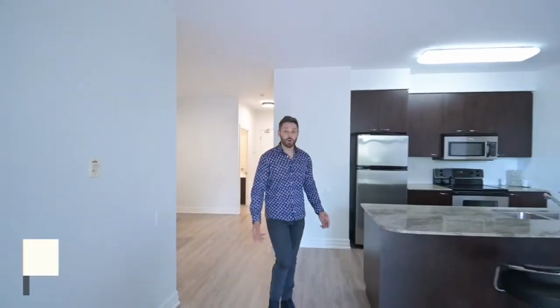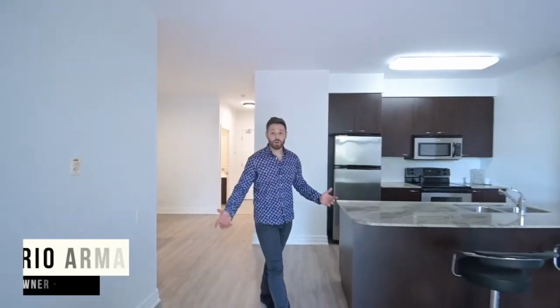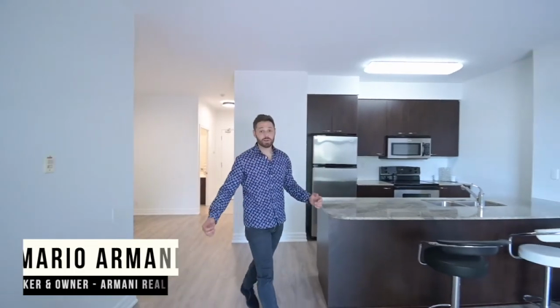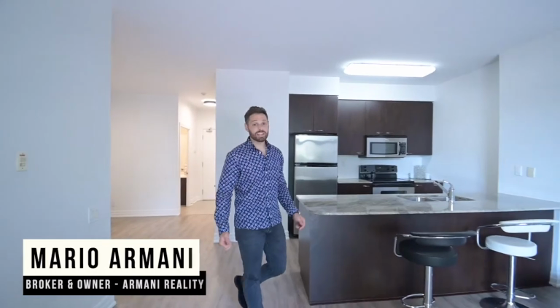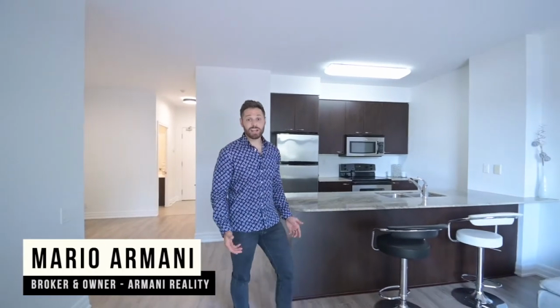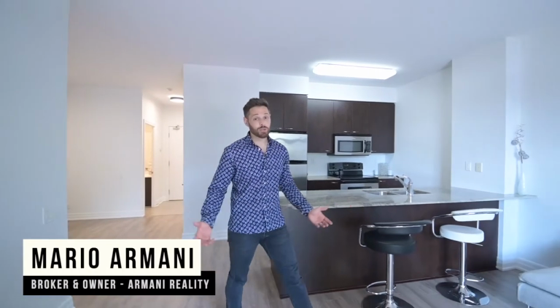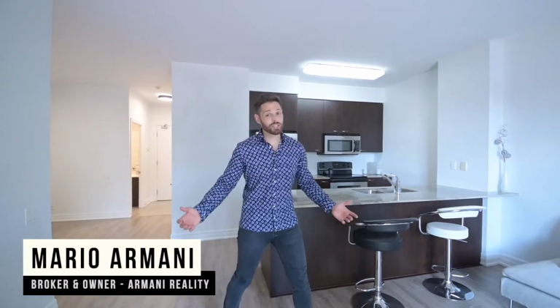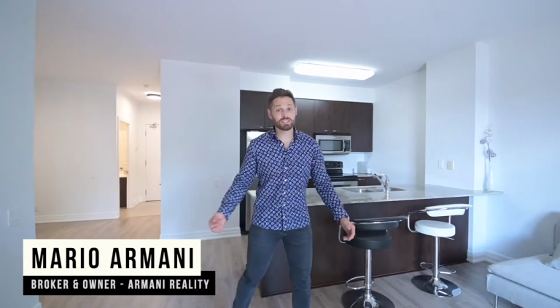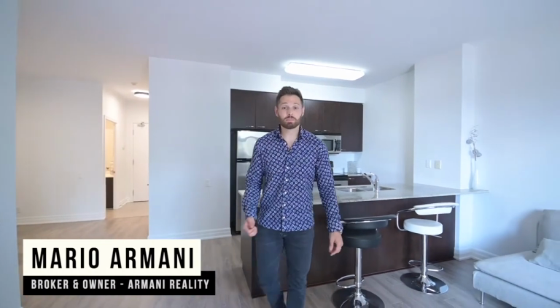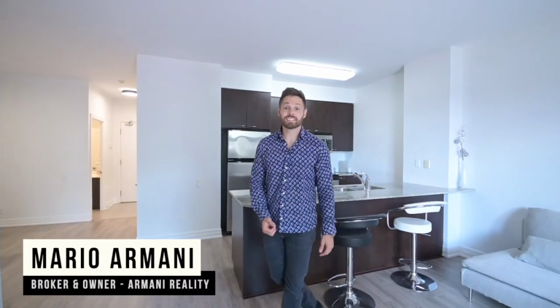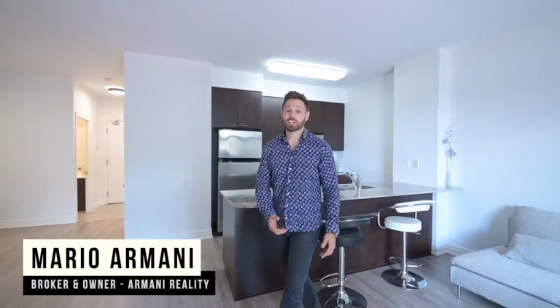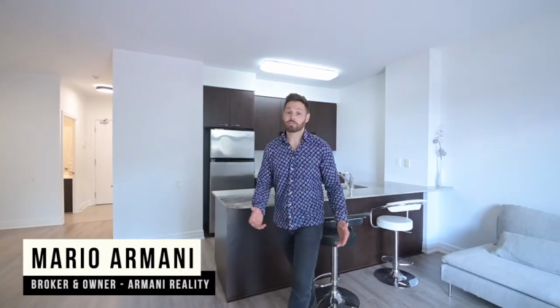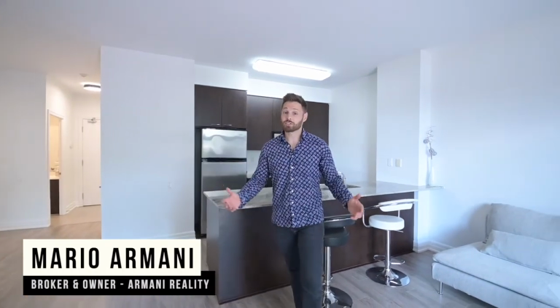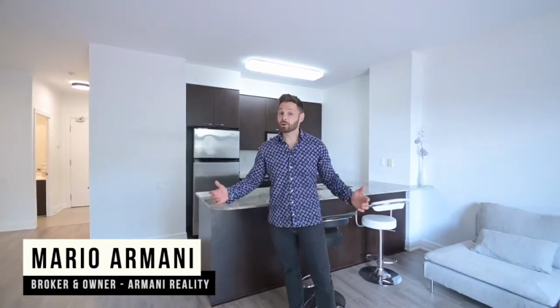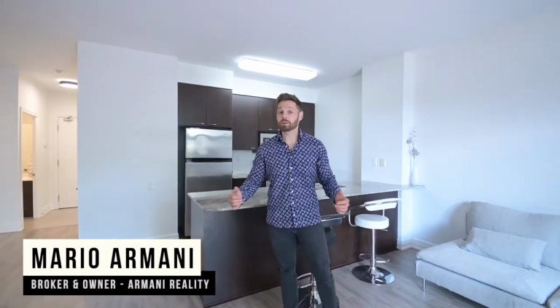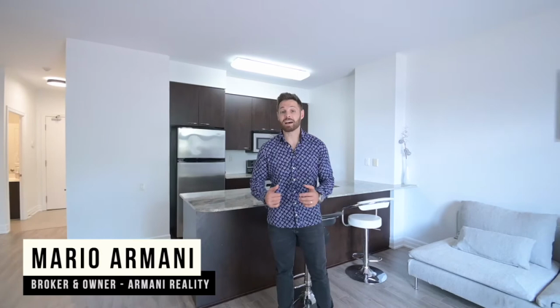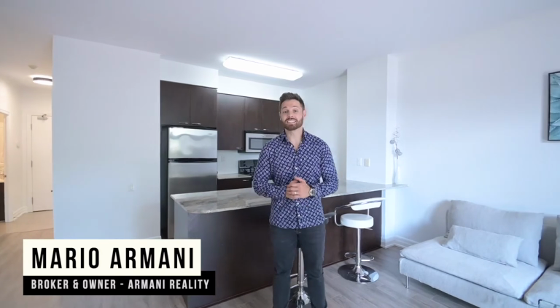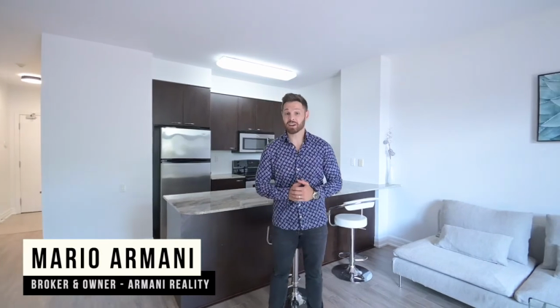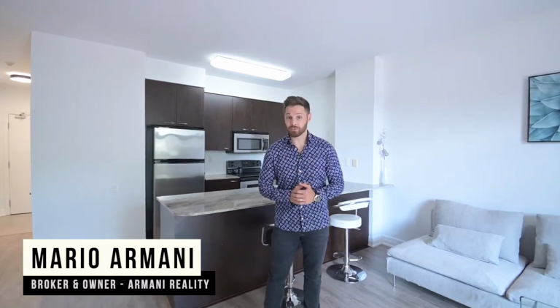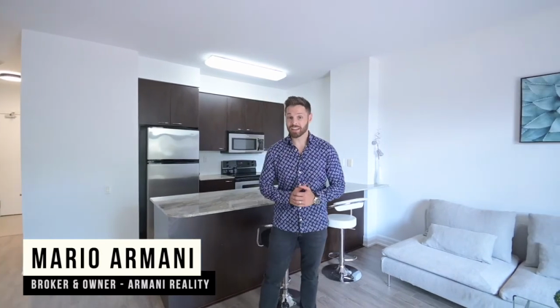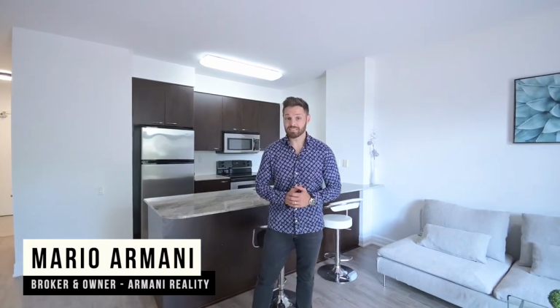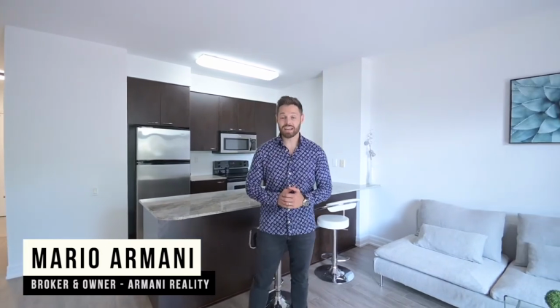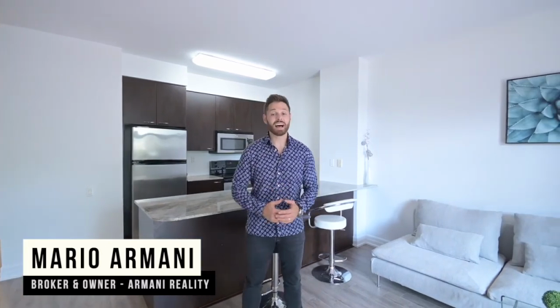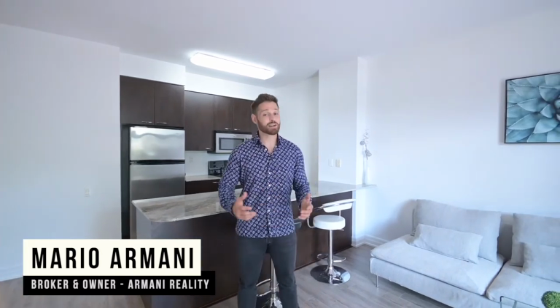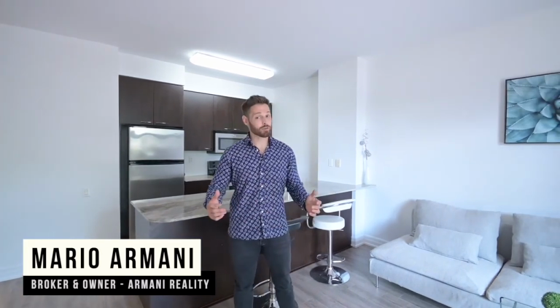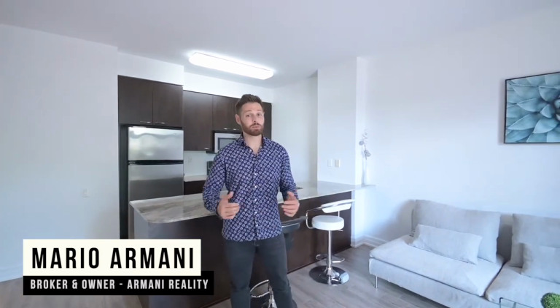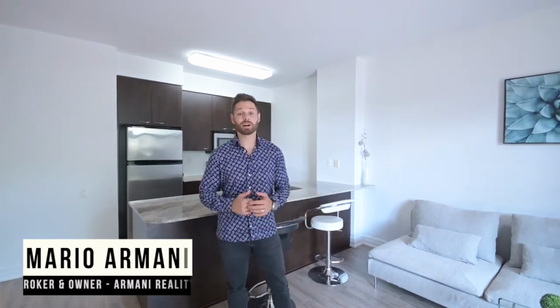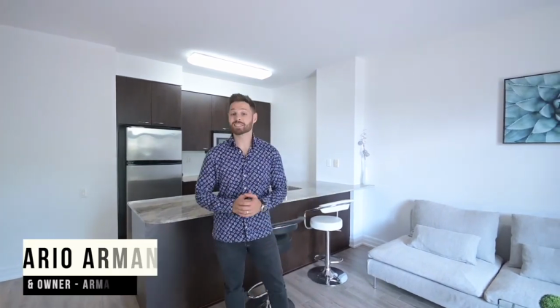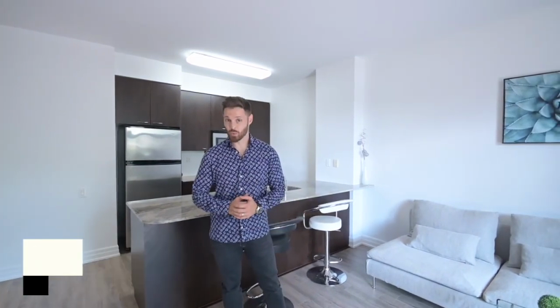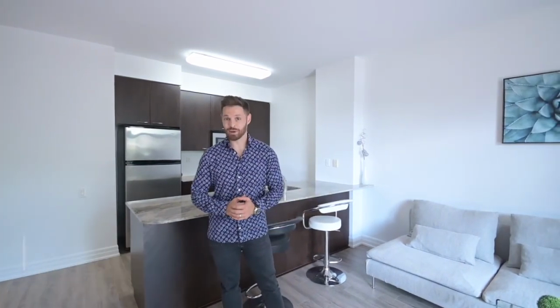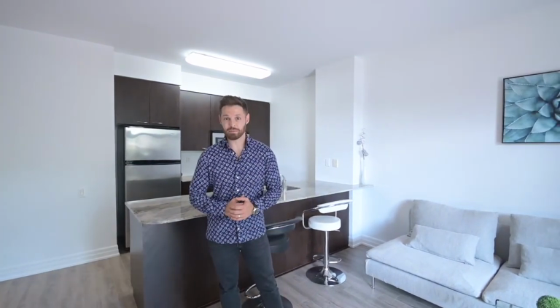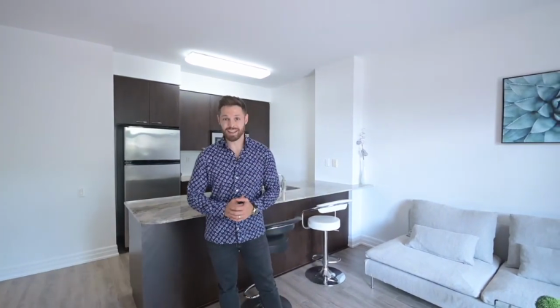Without a doubt, I know you'll love this place as it offers the perfect balance of comfort and lifestyle at an affordable price that won't break the bank.